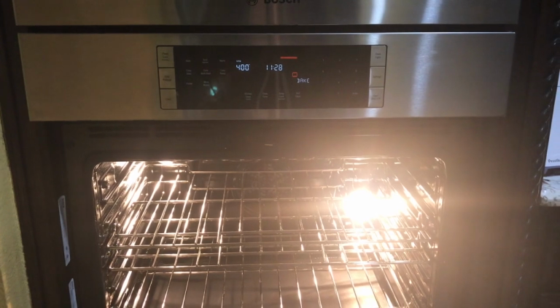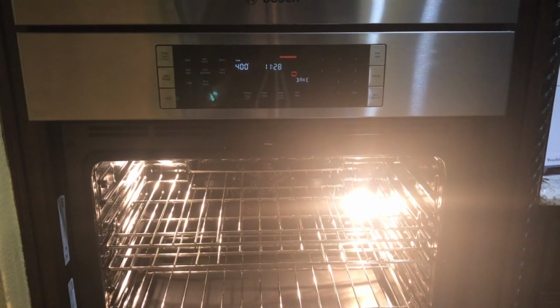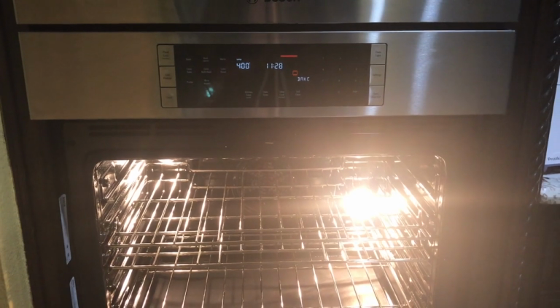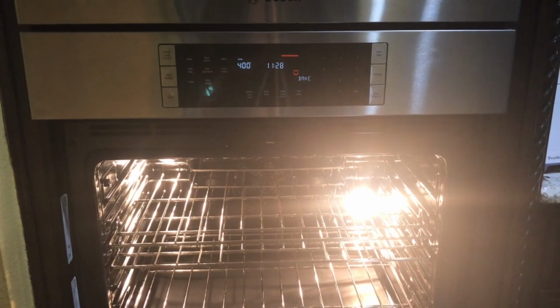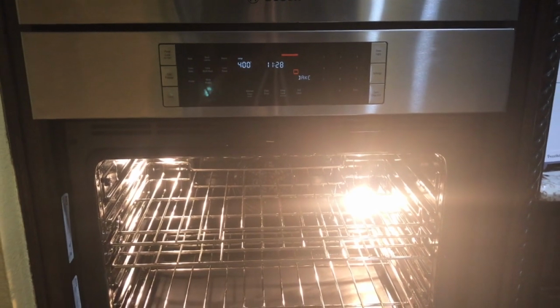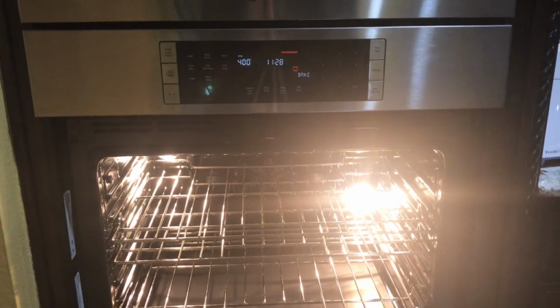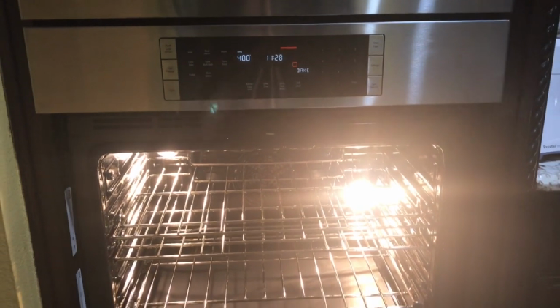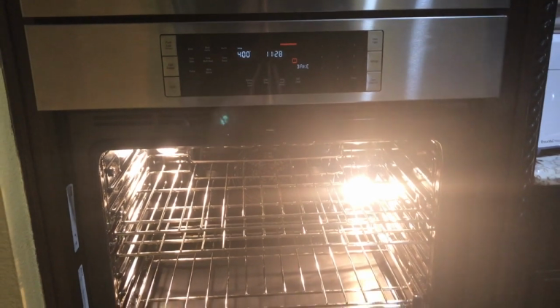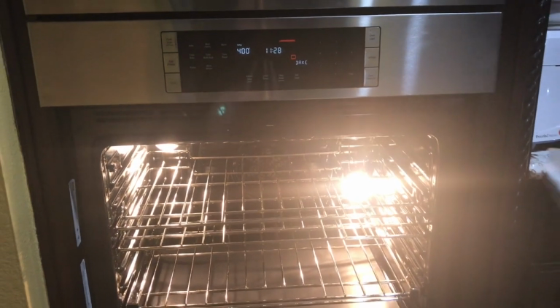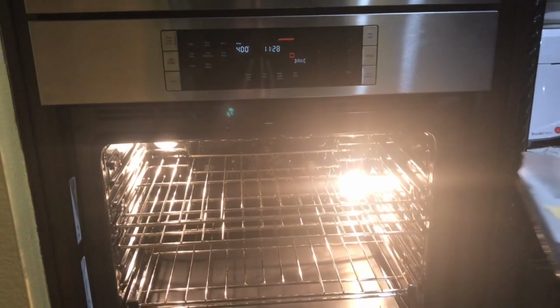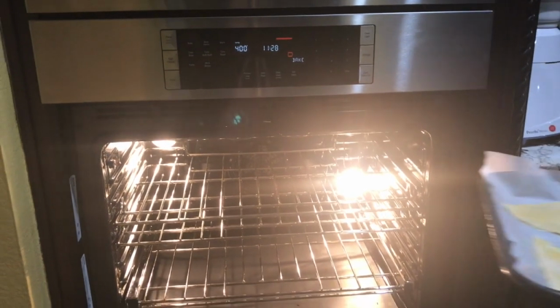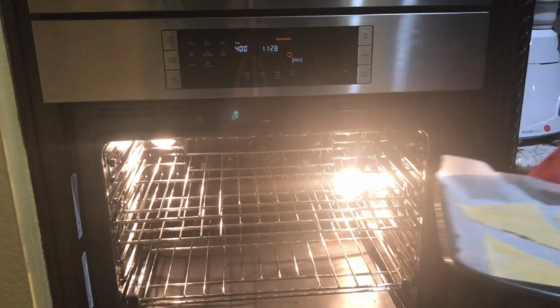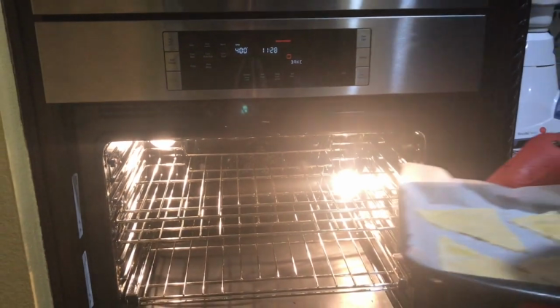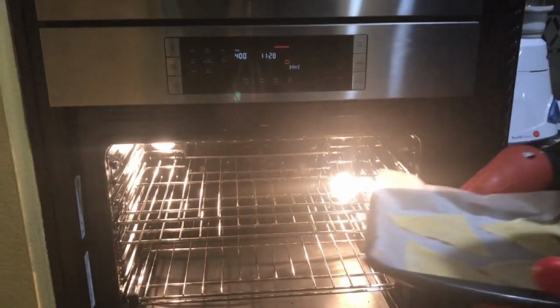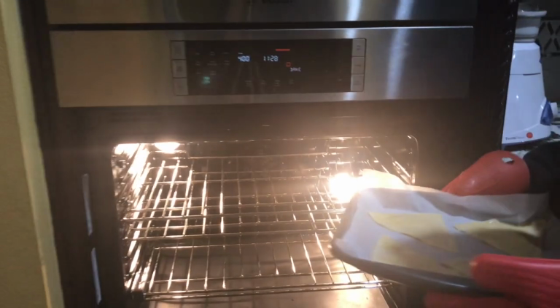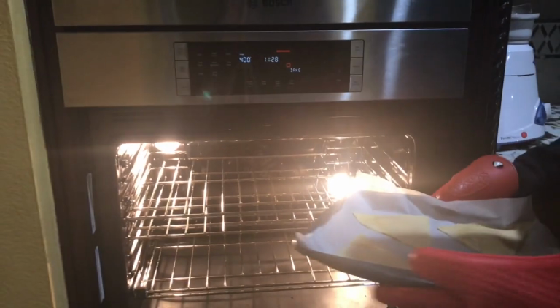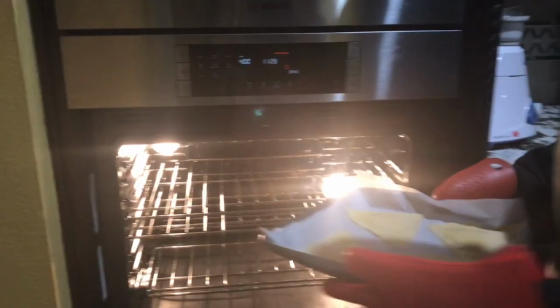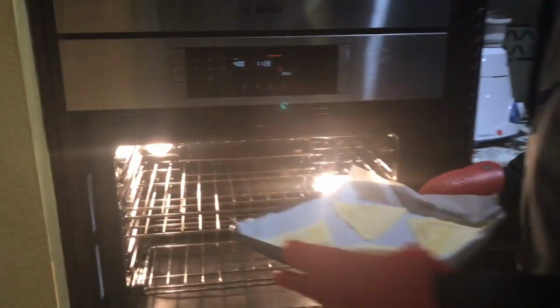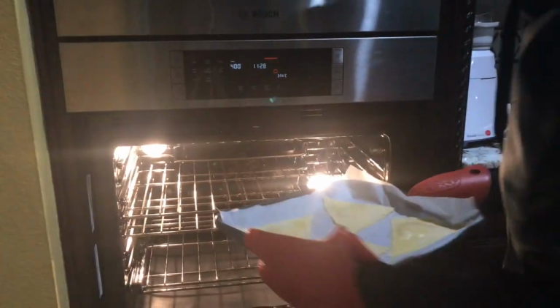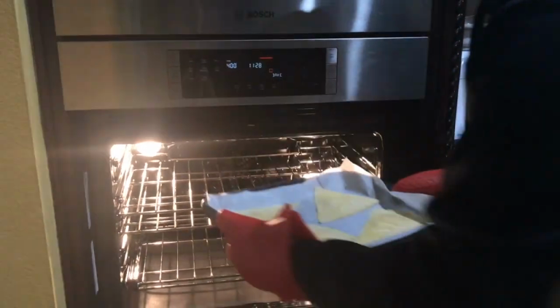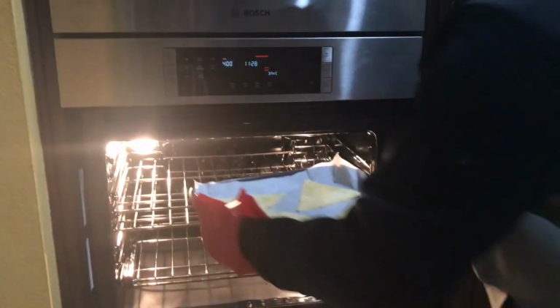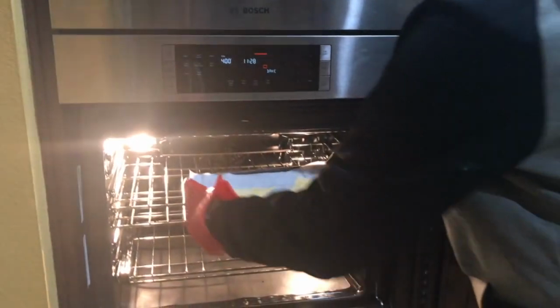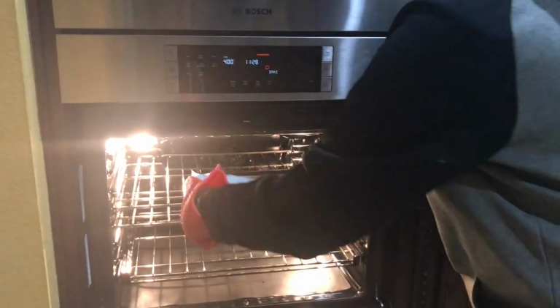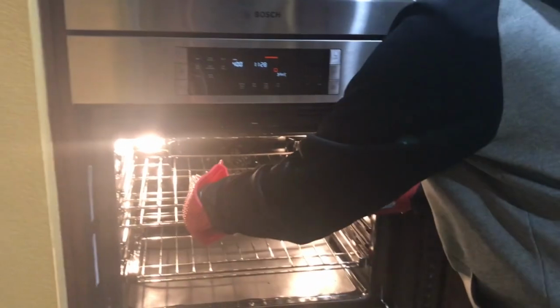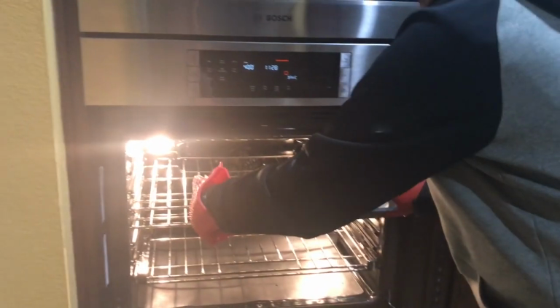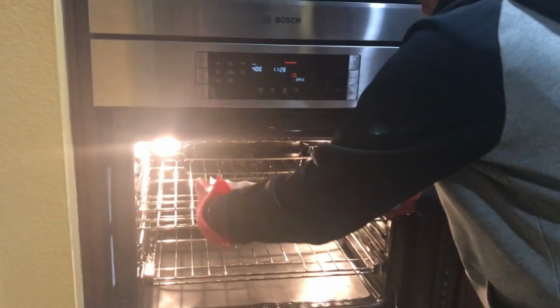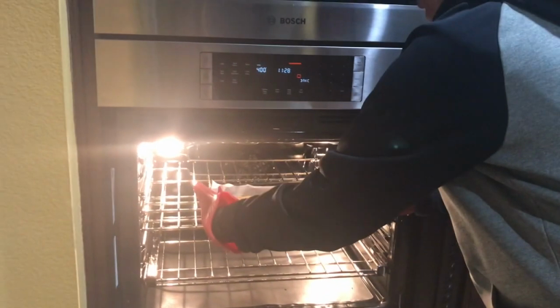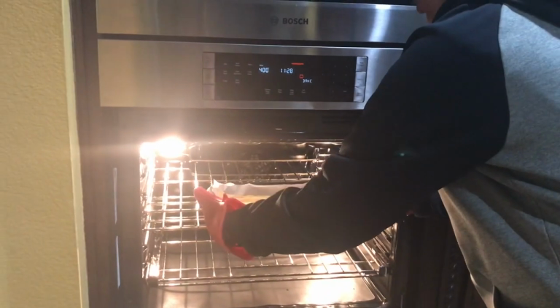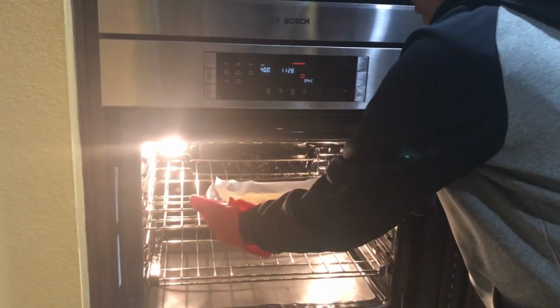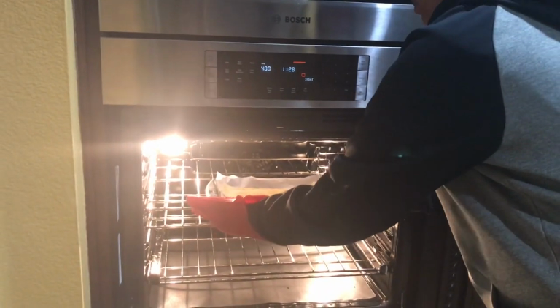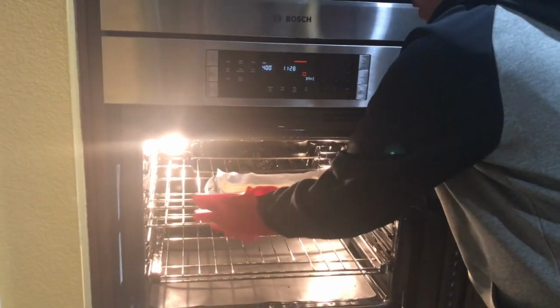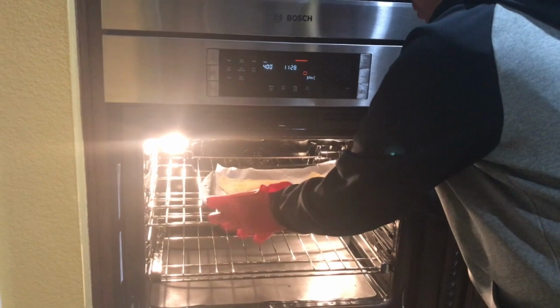Bake this for 10 to 12 minutes or until the wedges are golden brown.